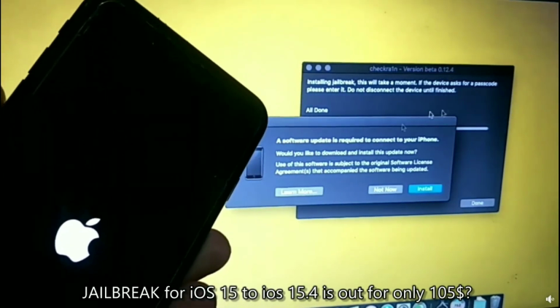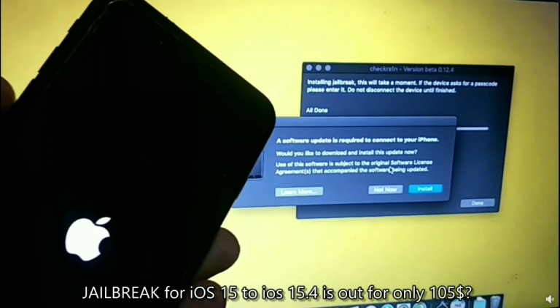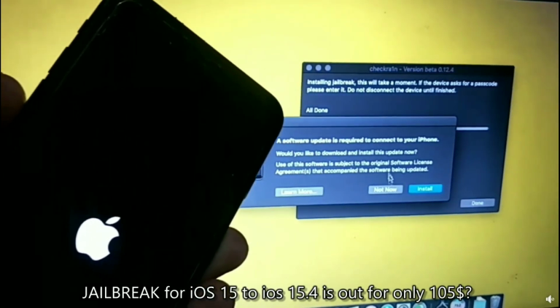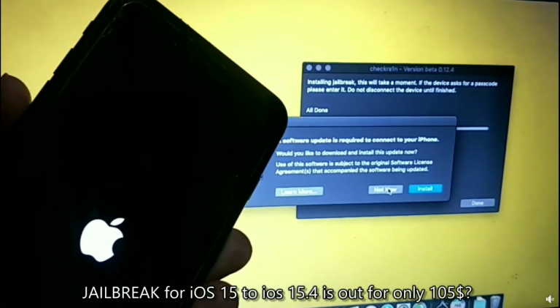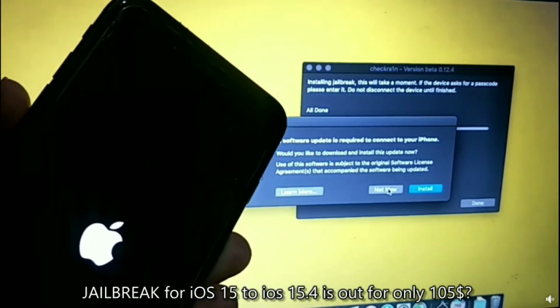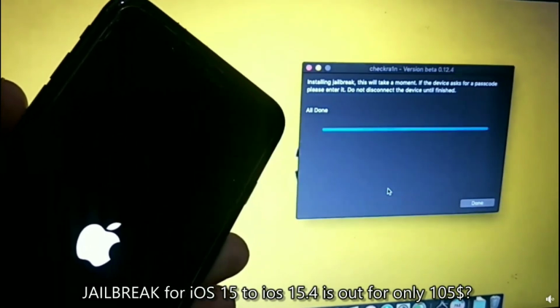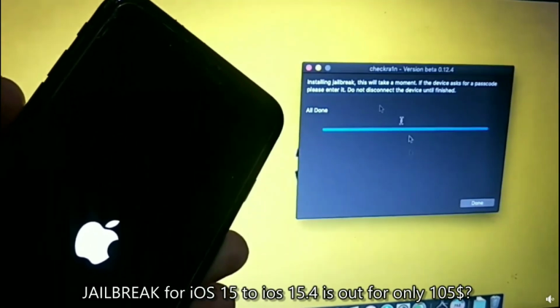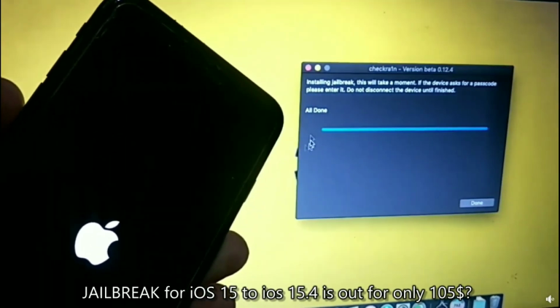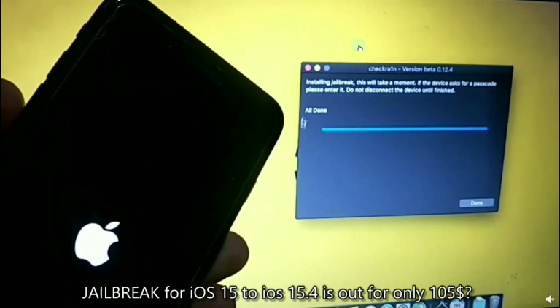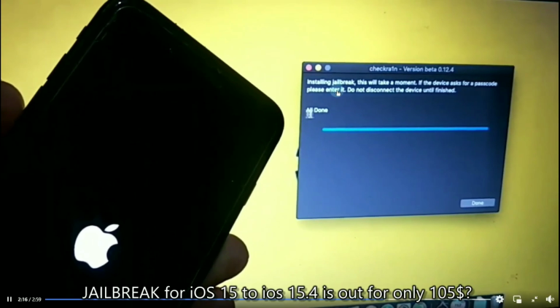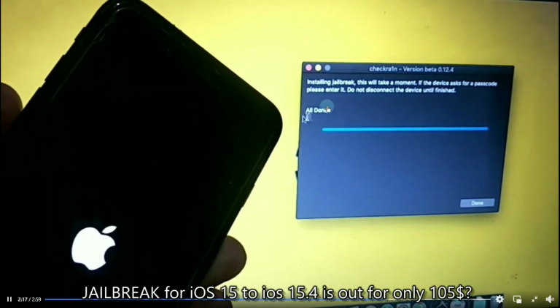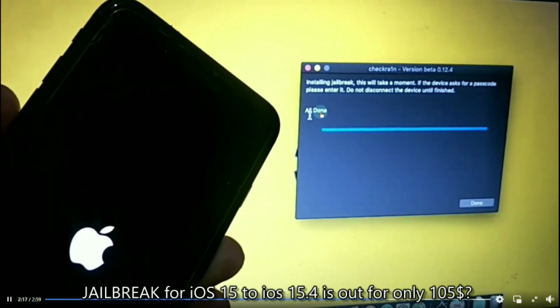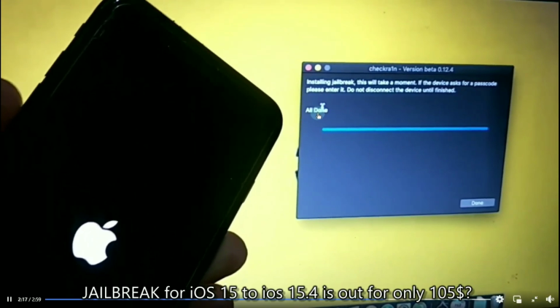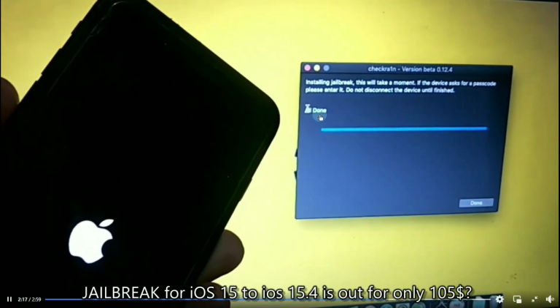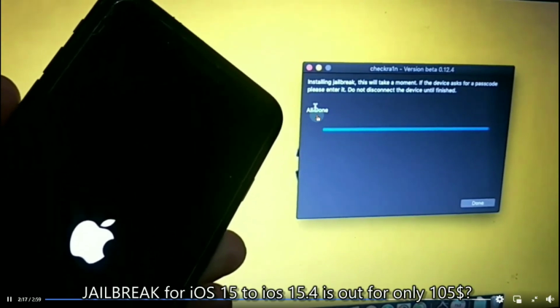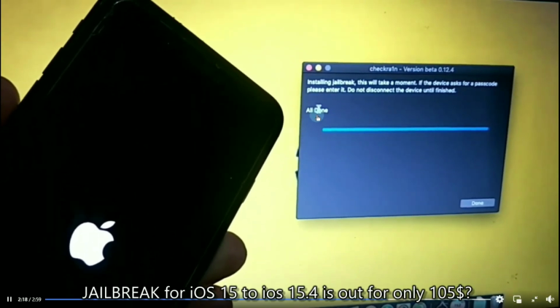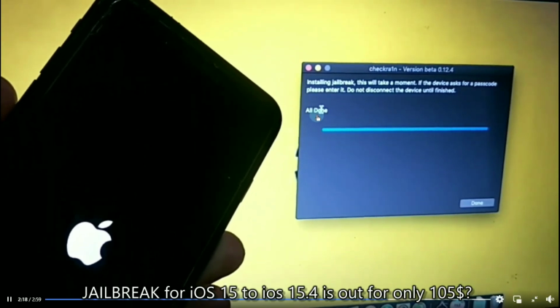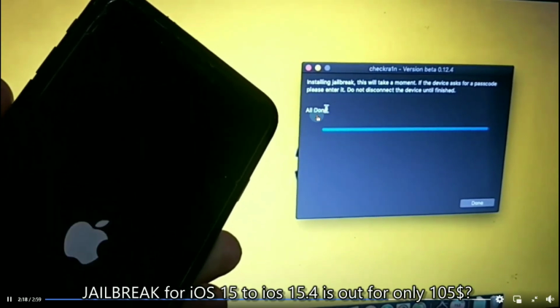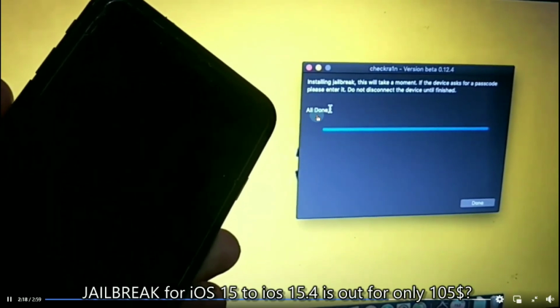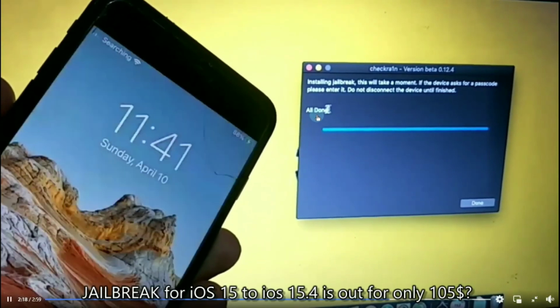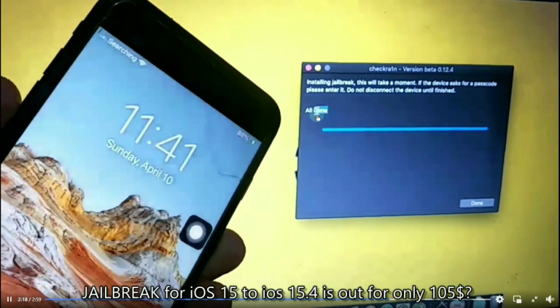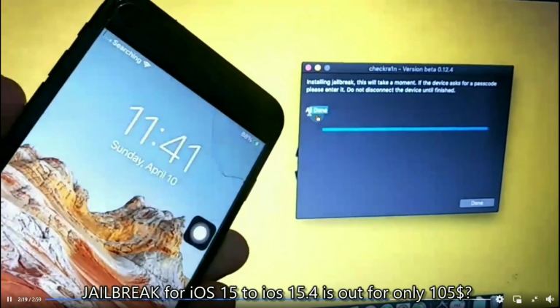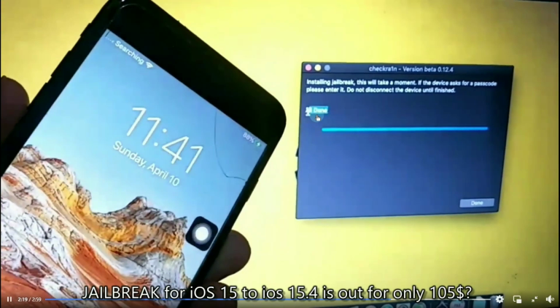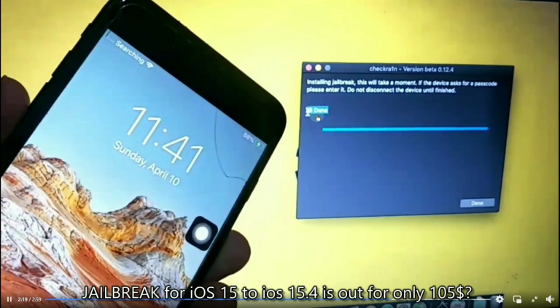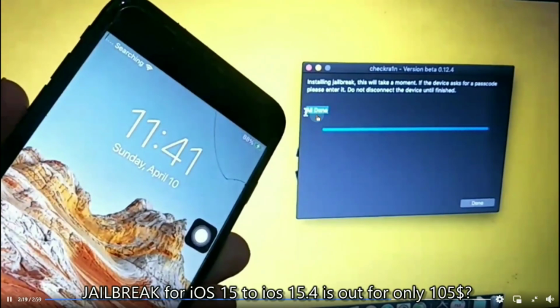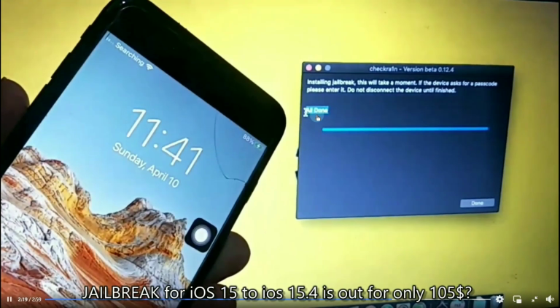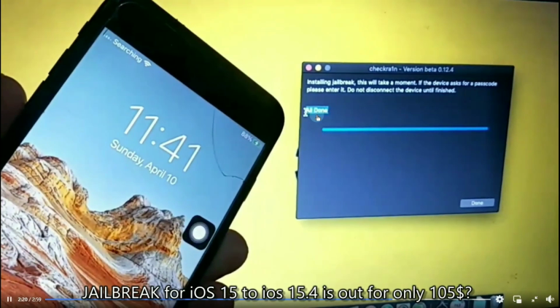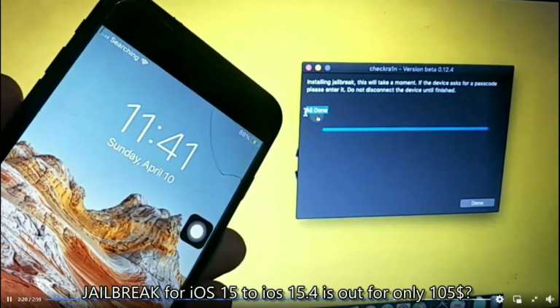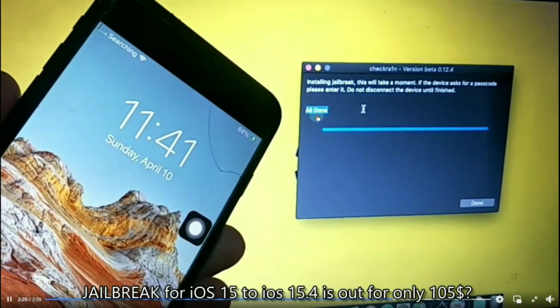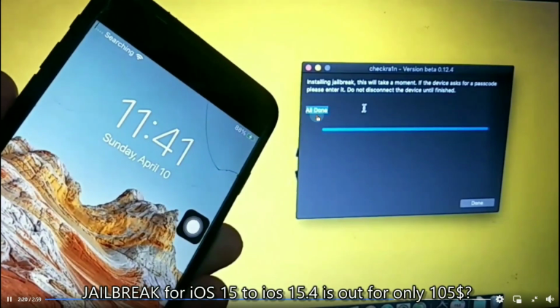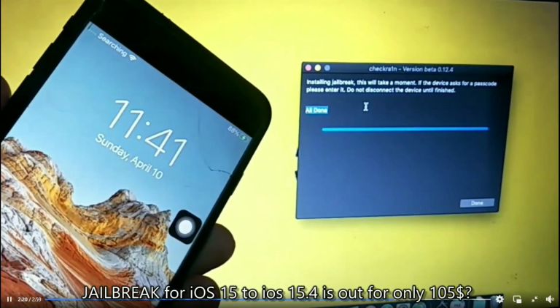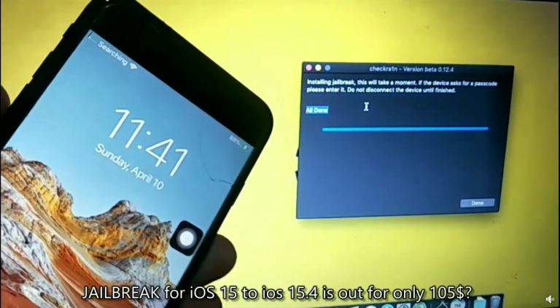So surprisingly, he successfully jailbroken his iPhone 7 with iOS 15.4.